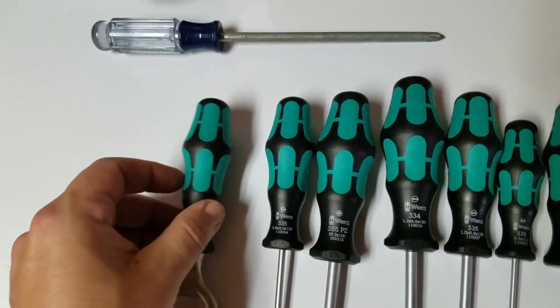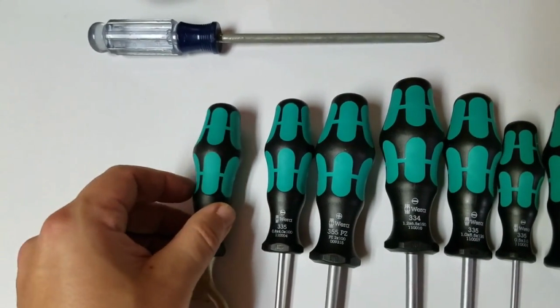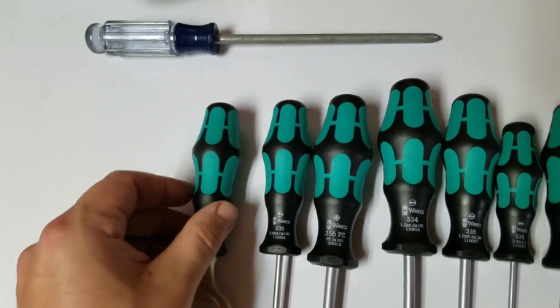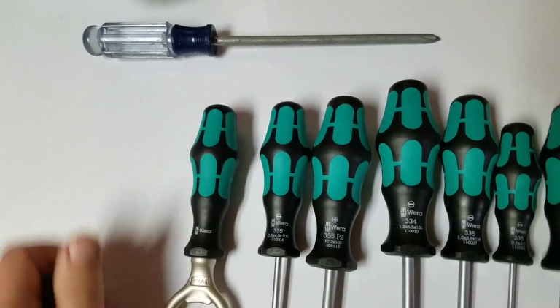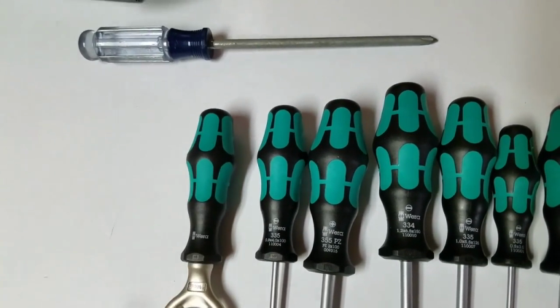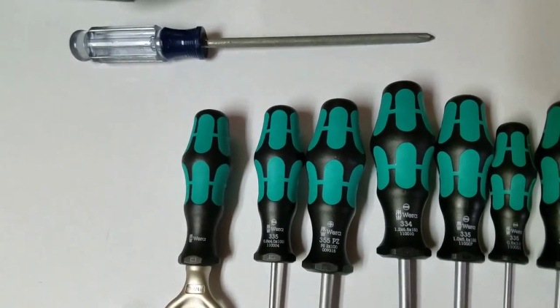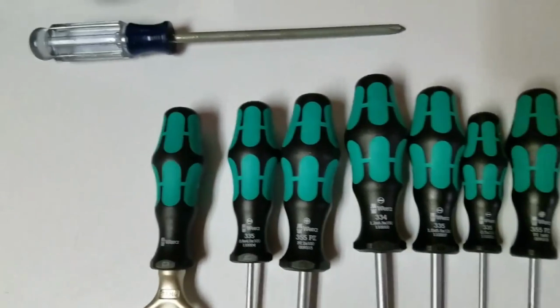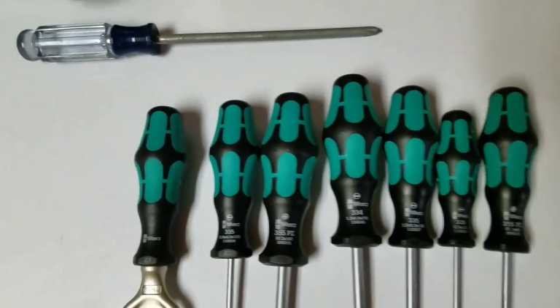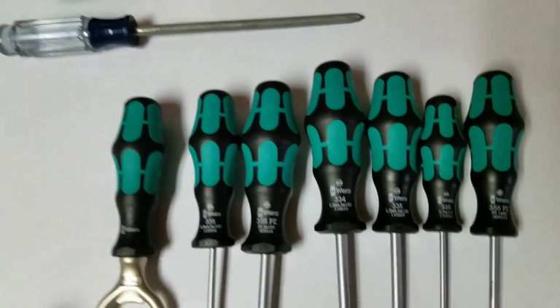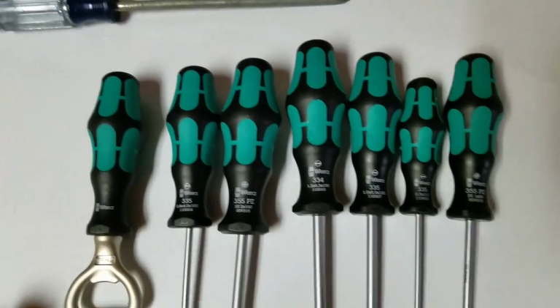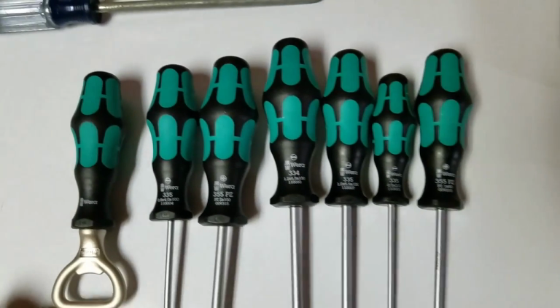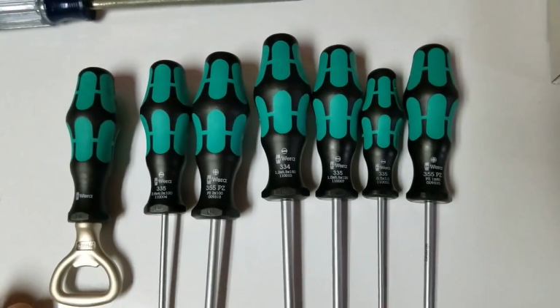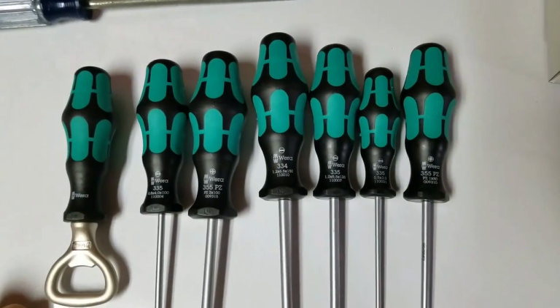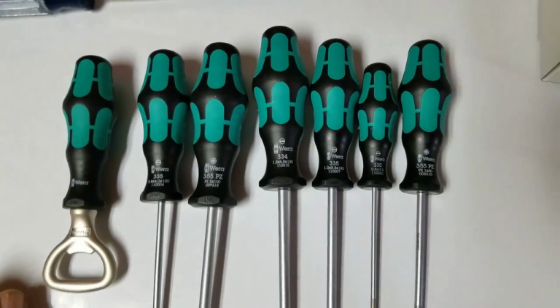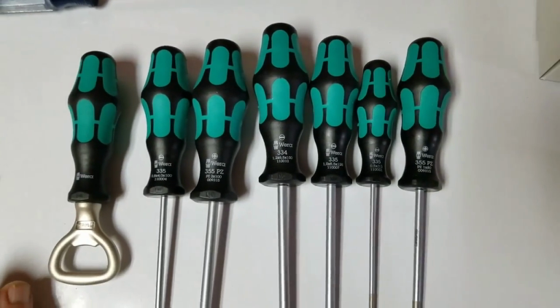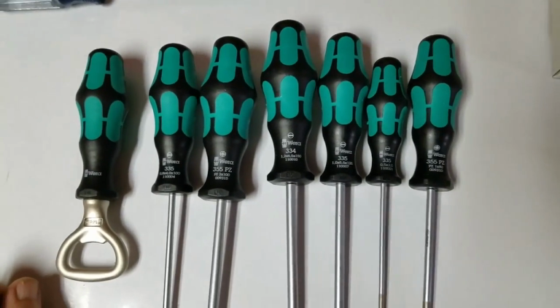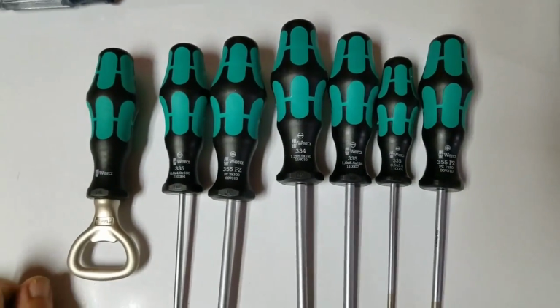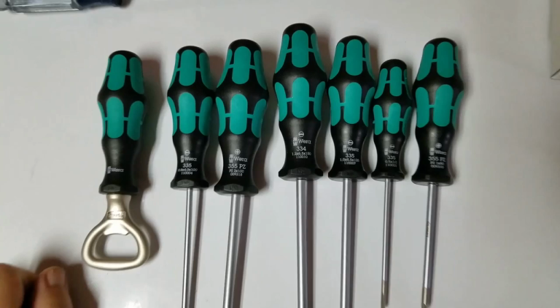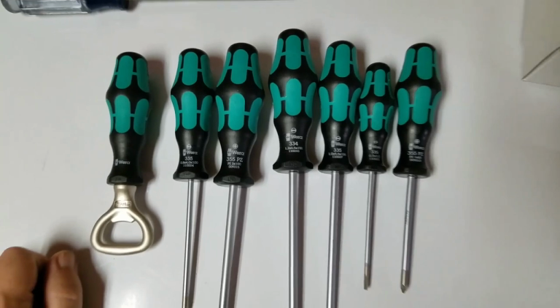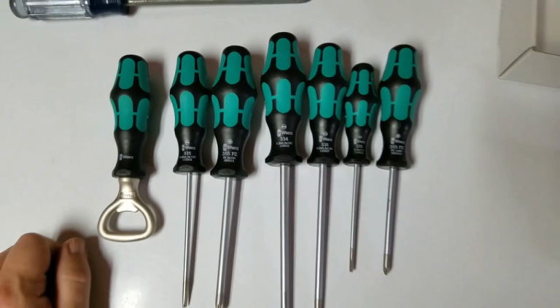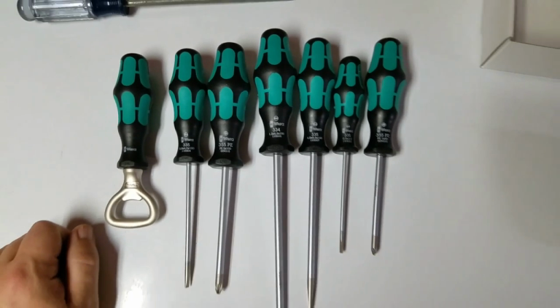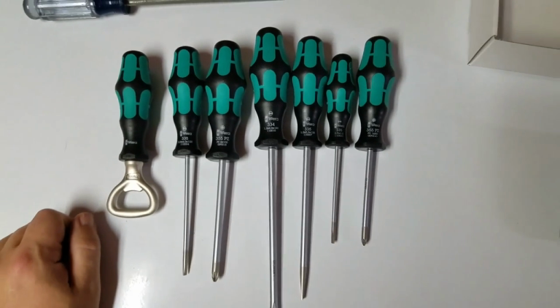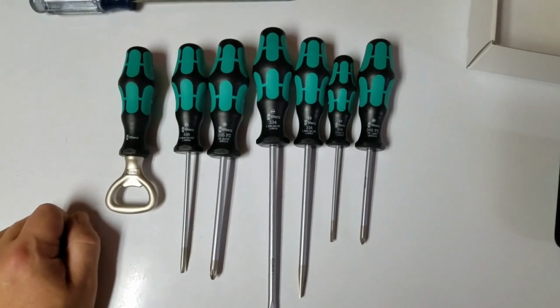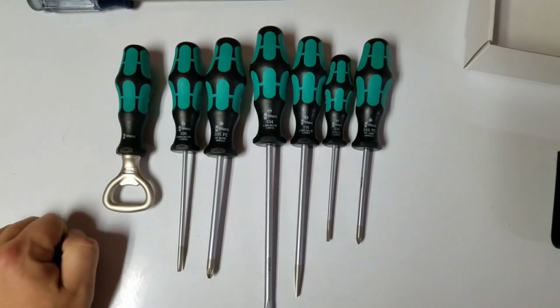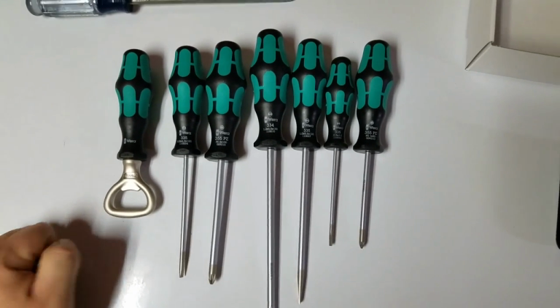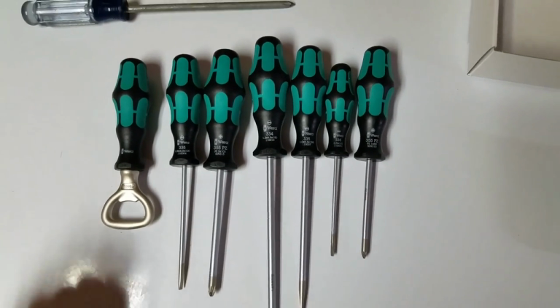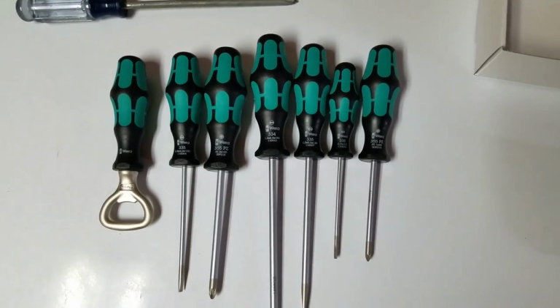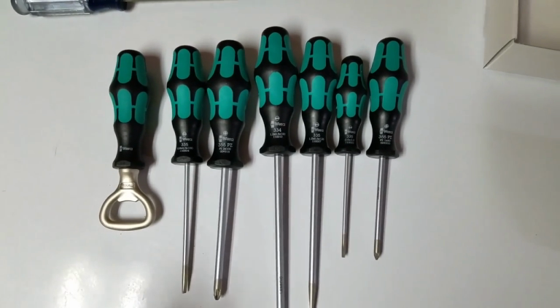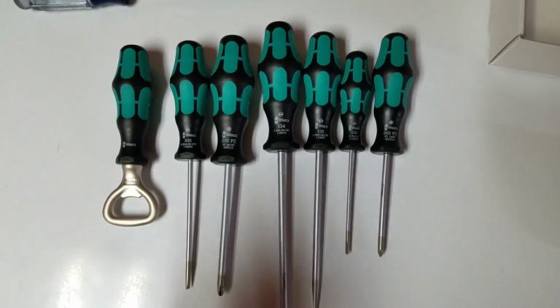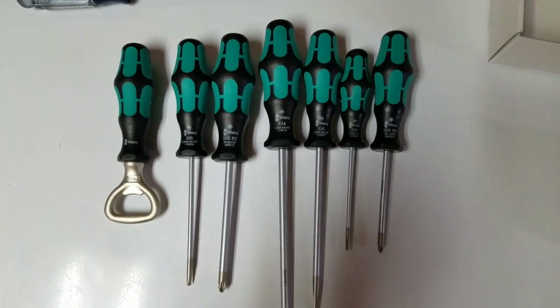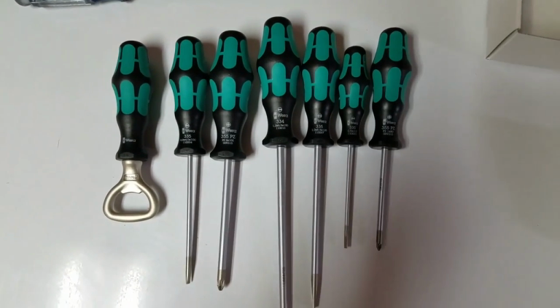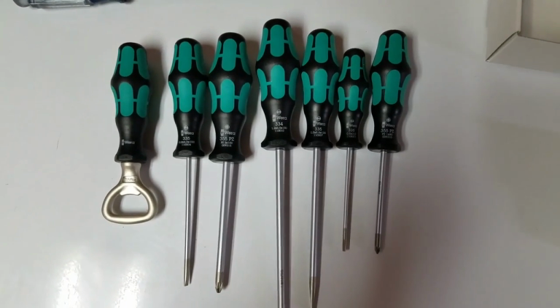And let's take a look and see what it looks like in its holder, all hung up.